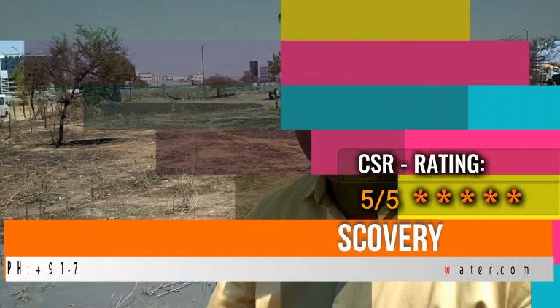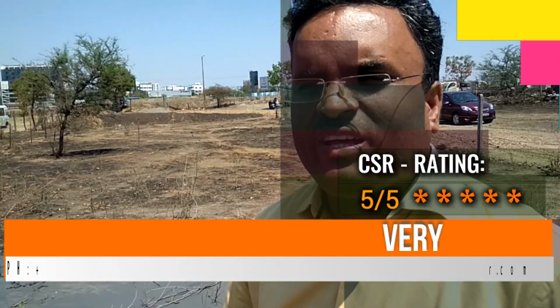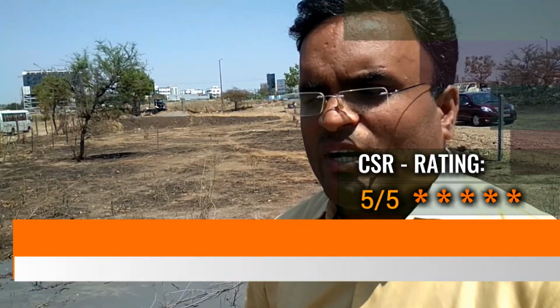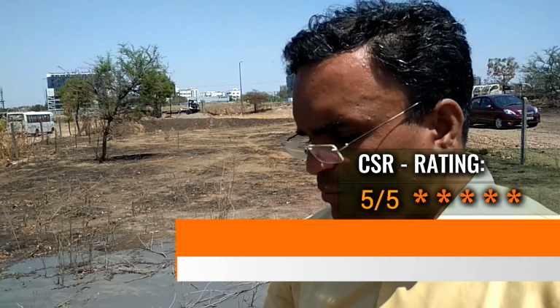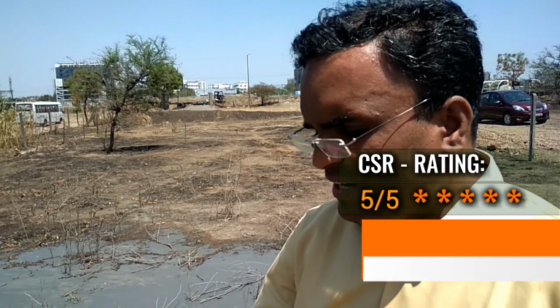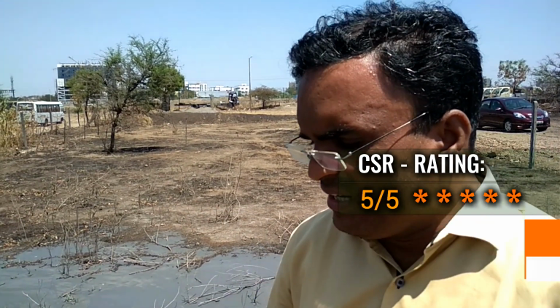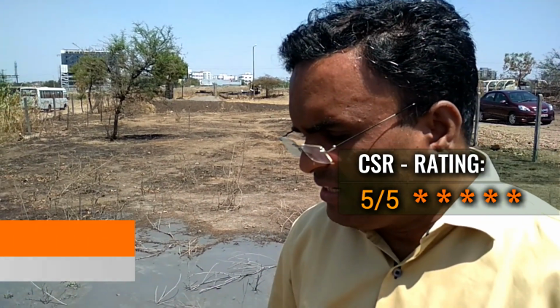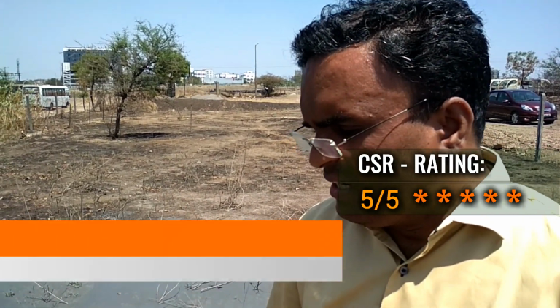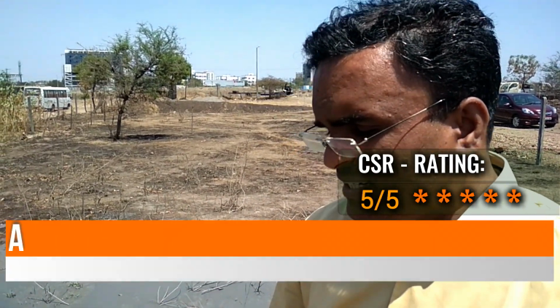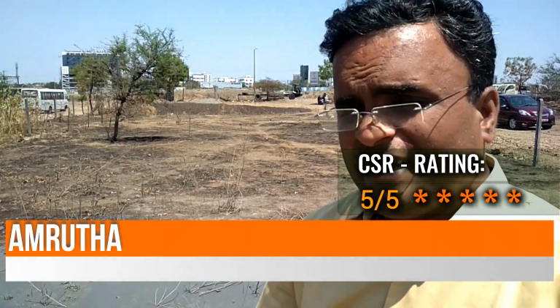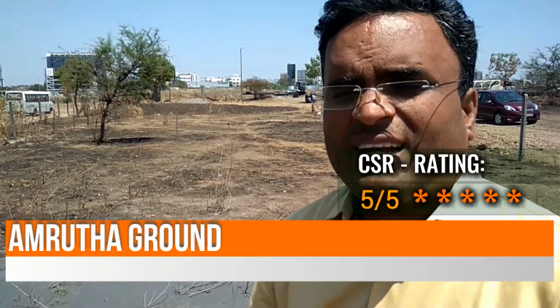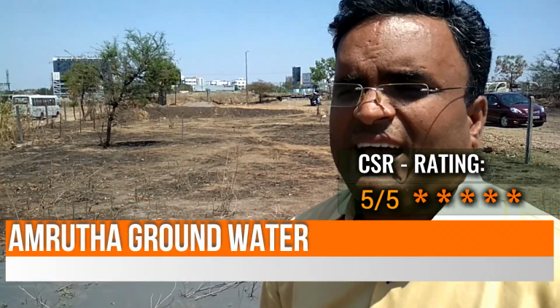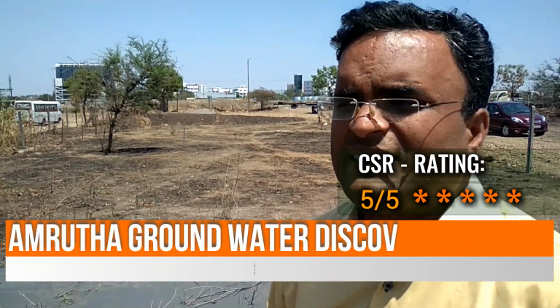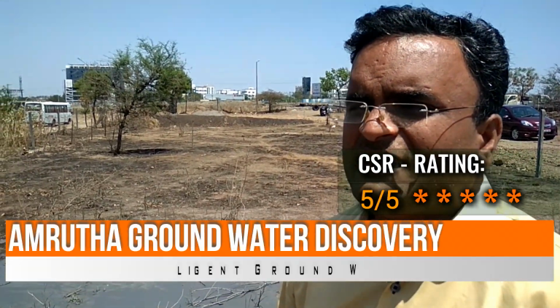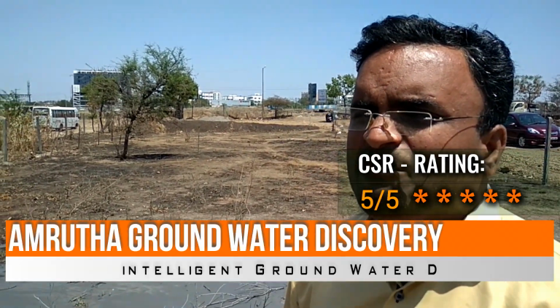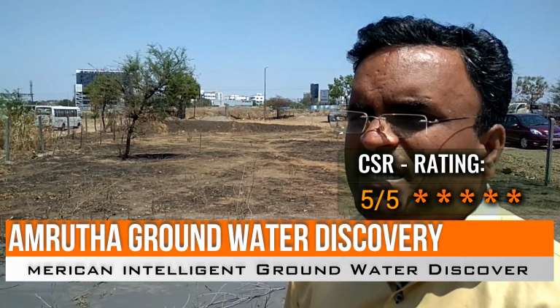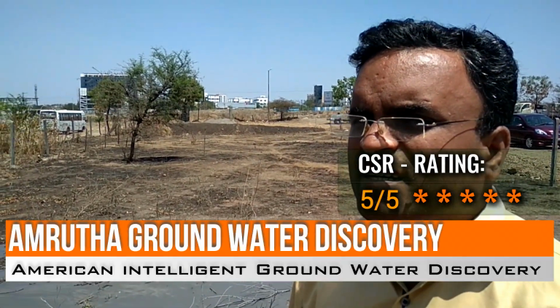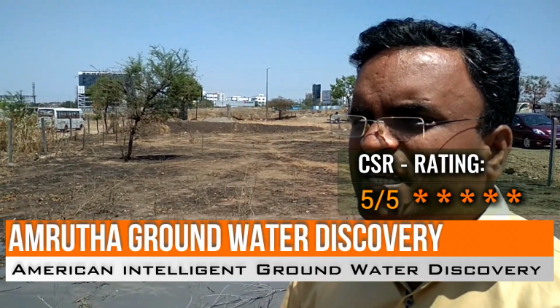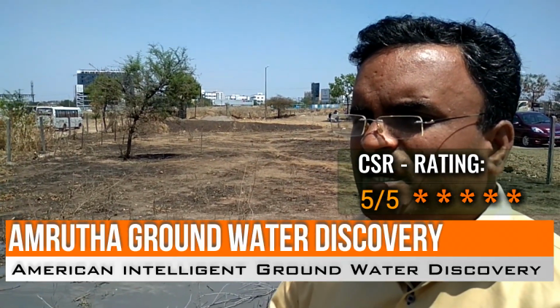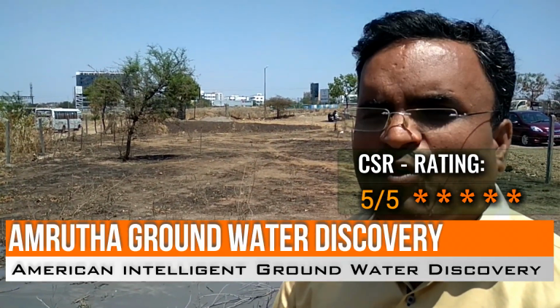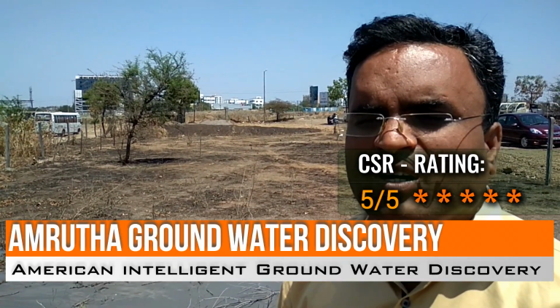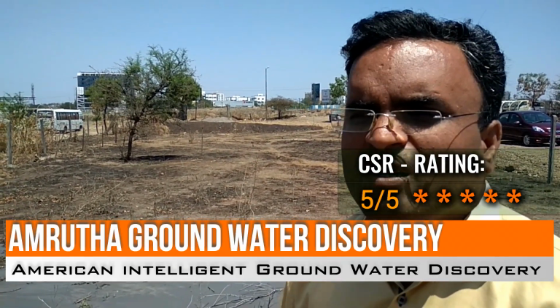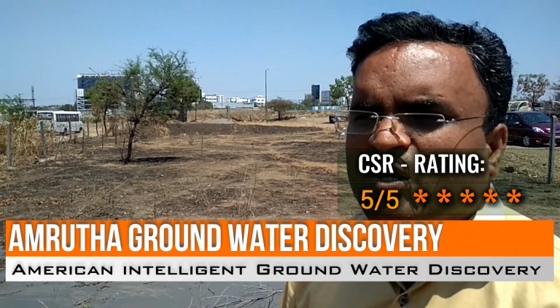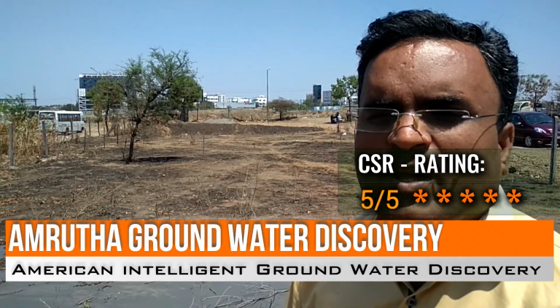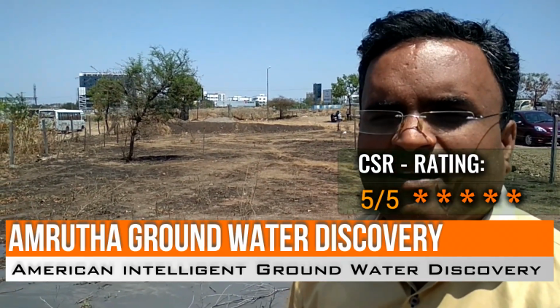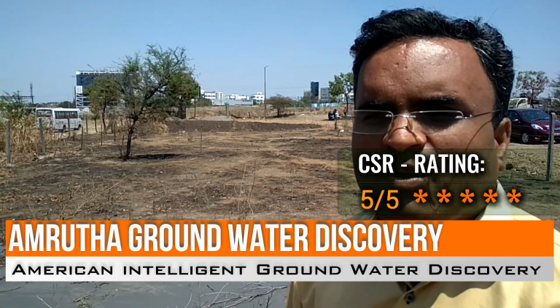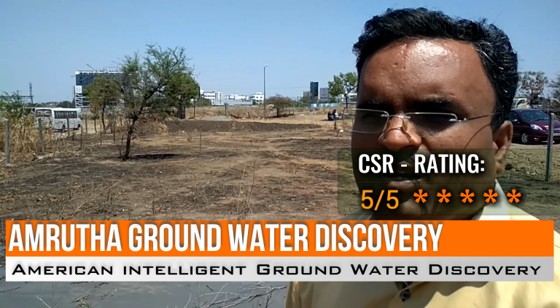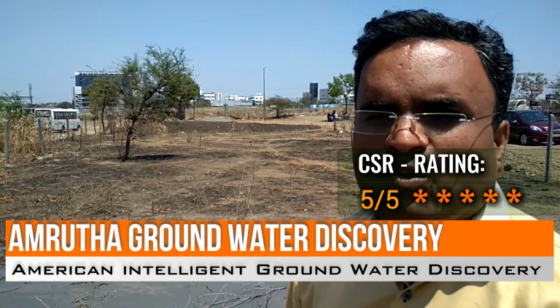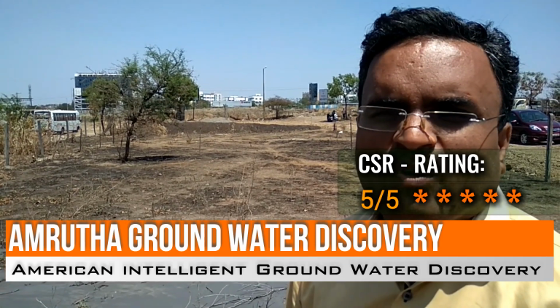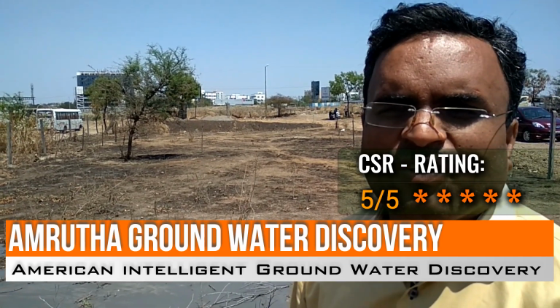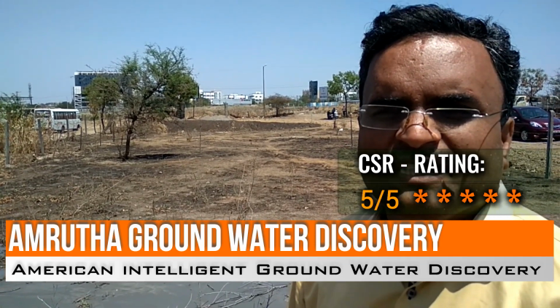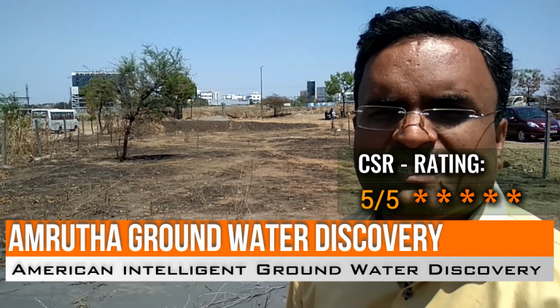A borewell dealer had estimated the water to be around 2.5 inches.